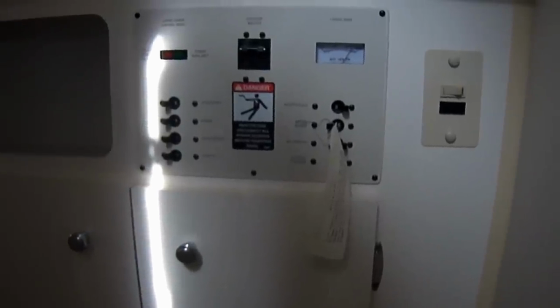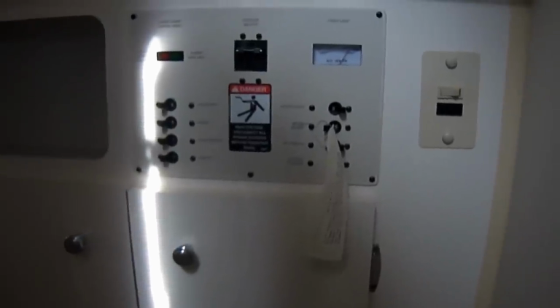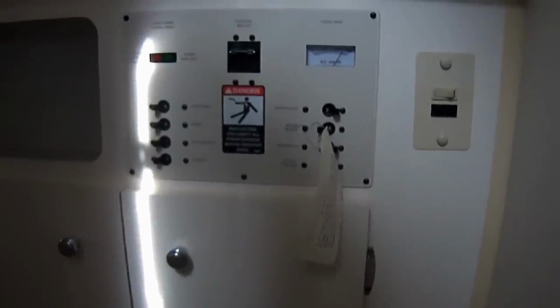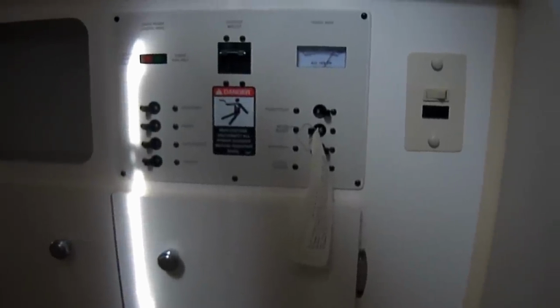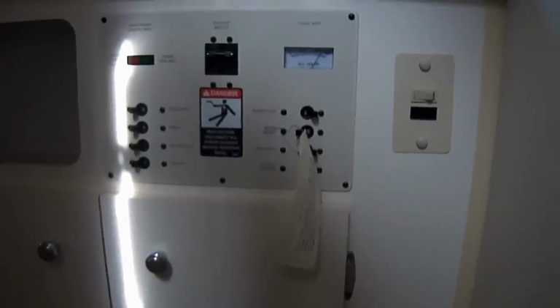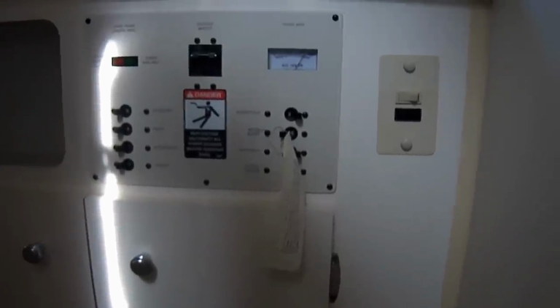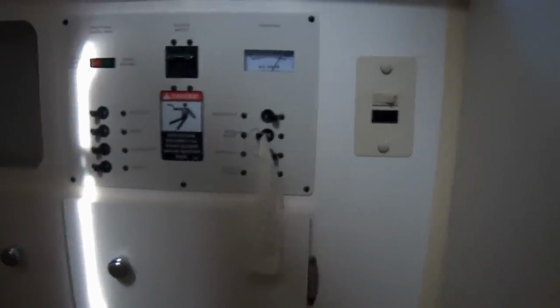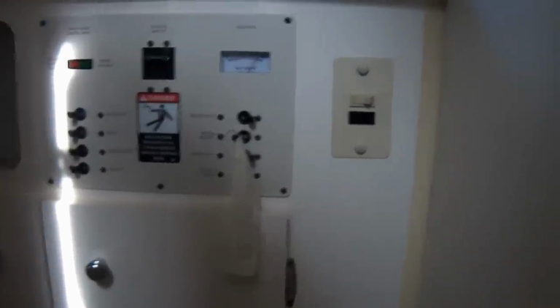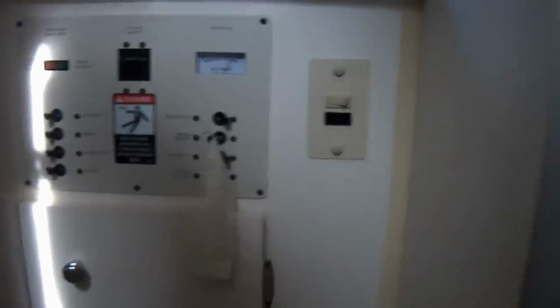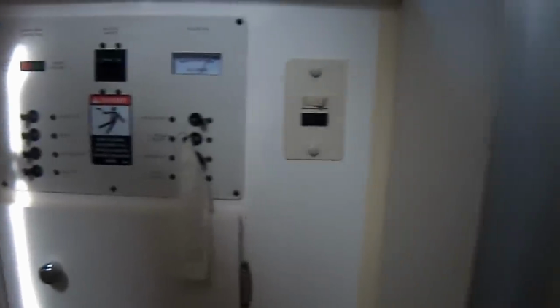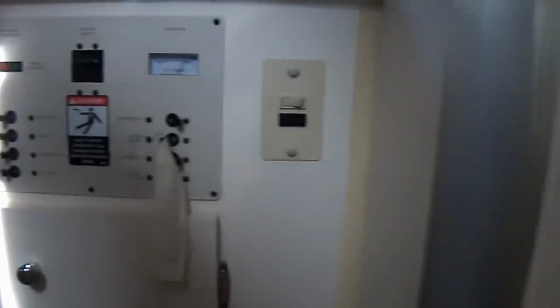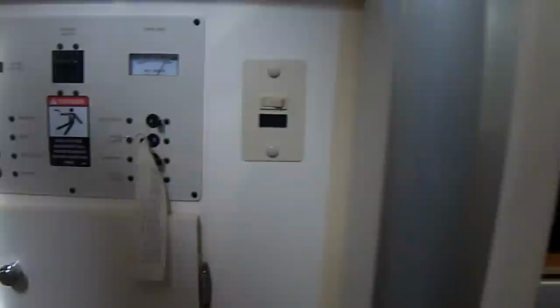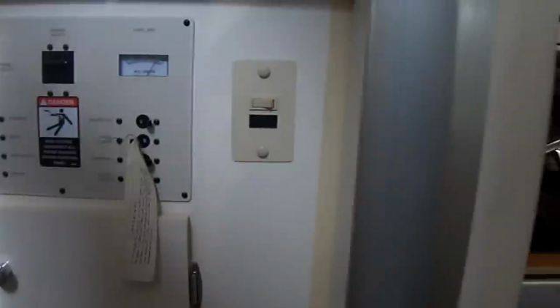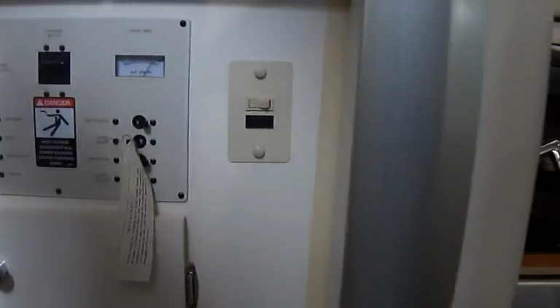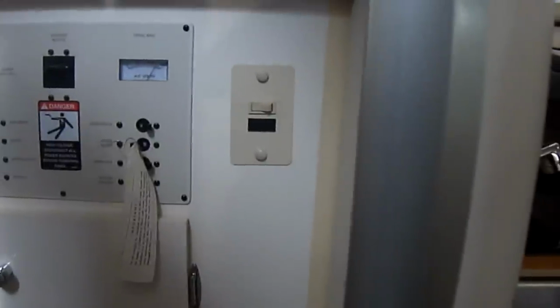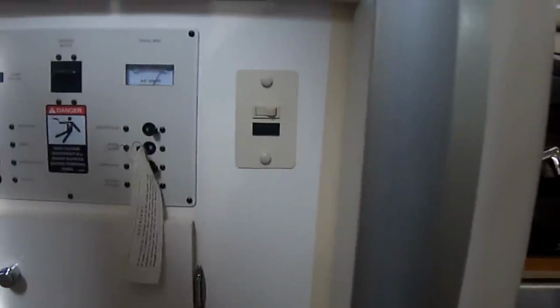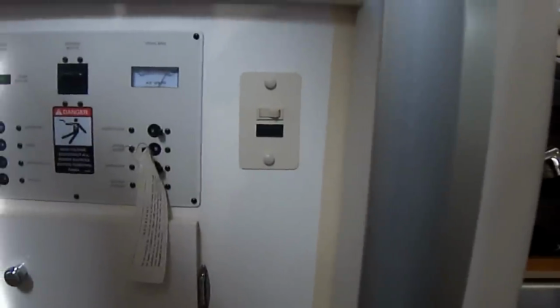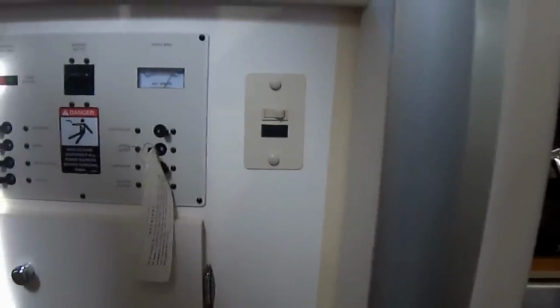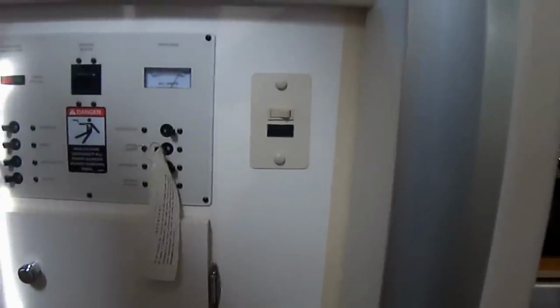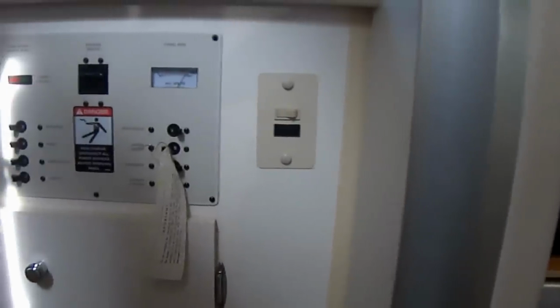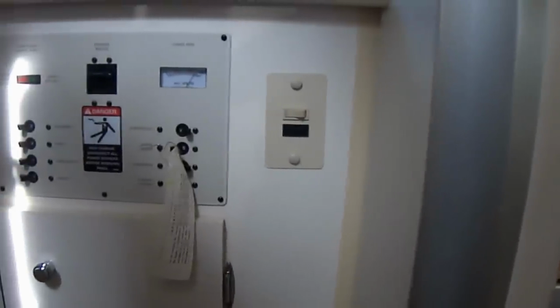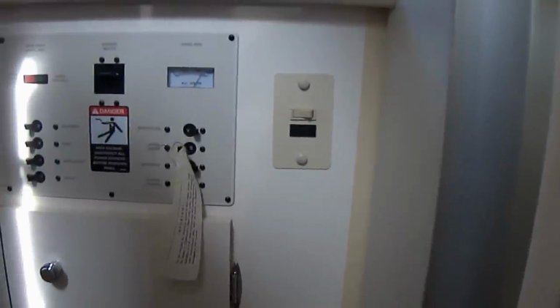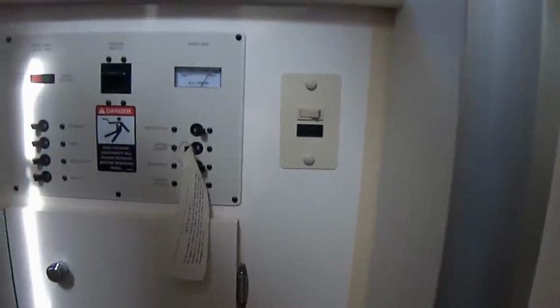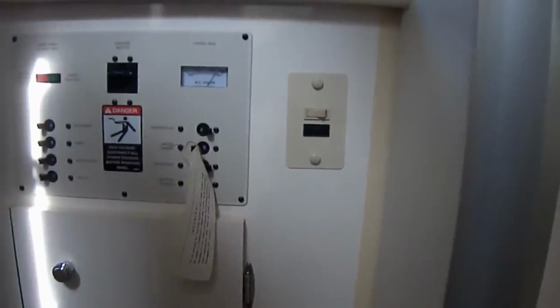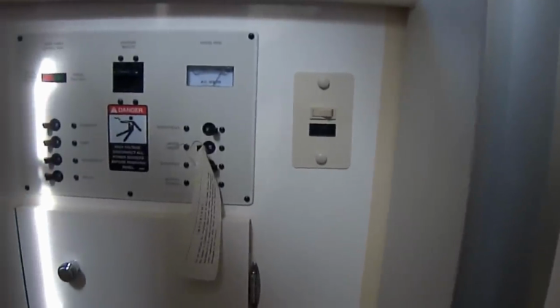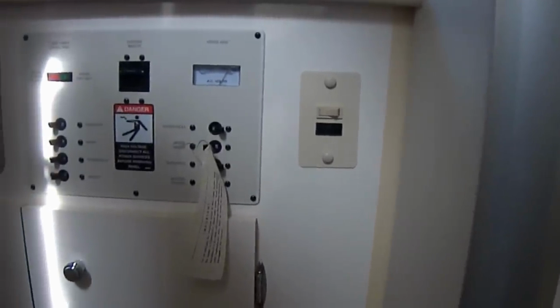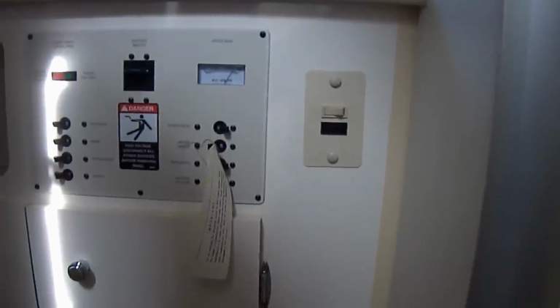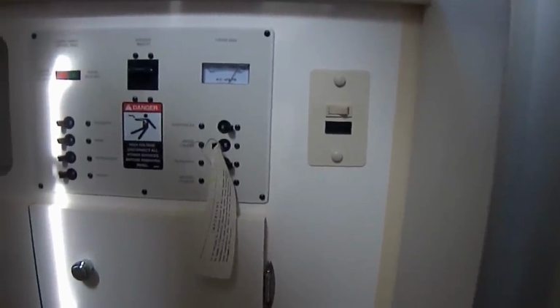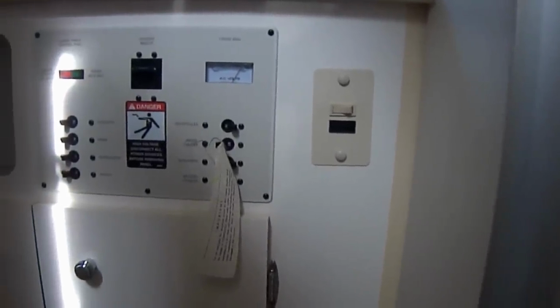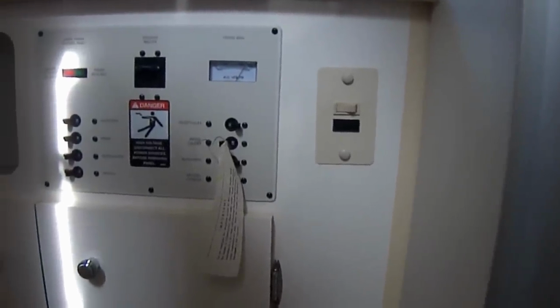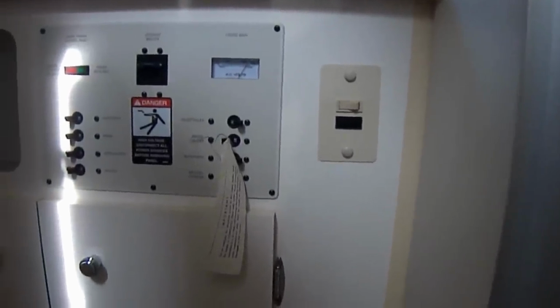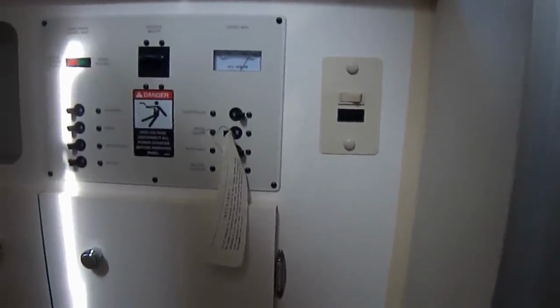This concludes the tour of the Bayliner 2855 for sale at South Mountain Yachts. Thank you.